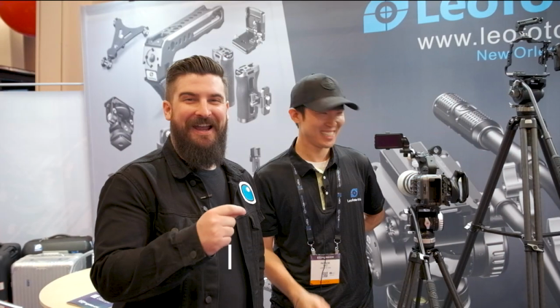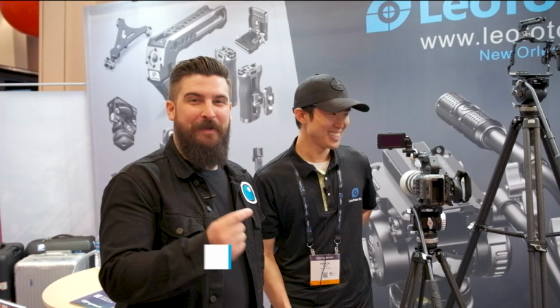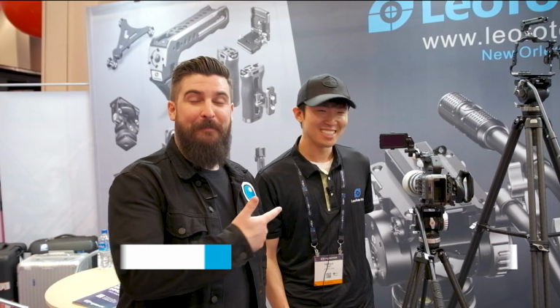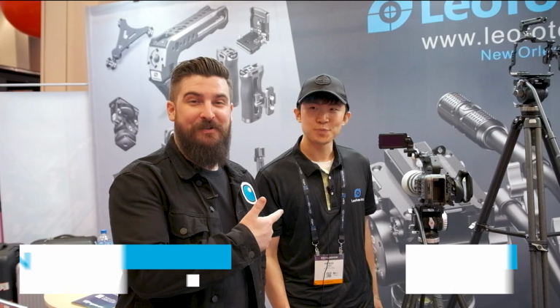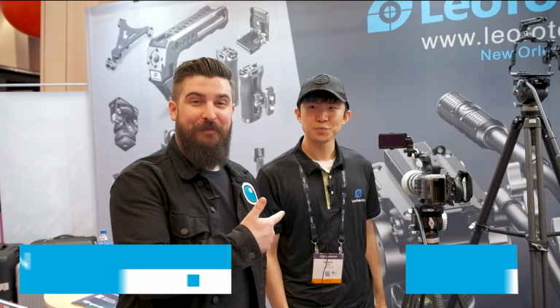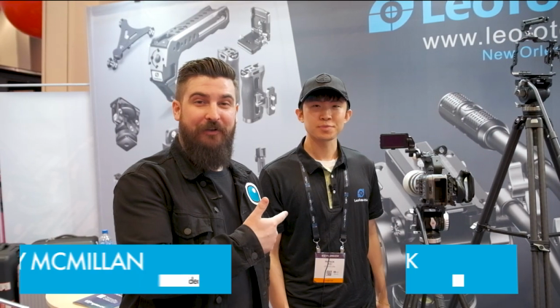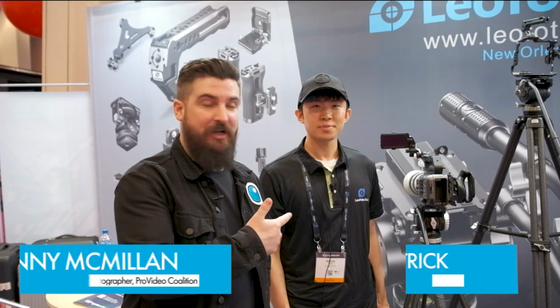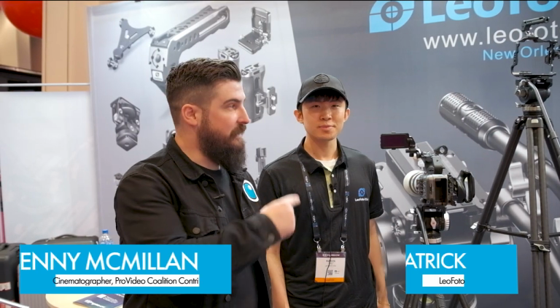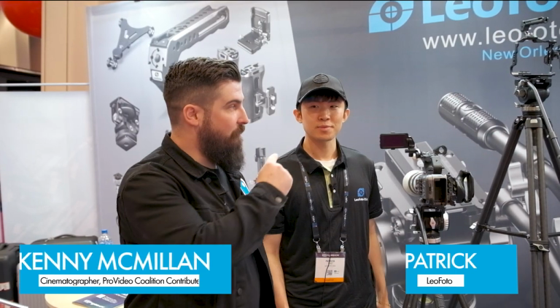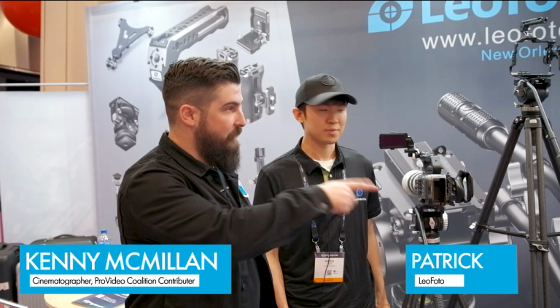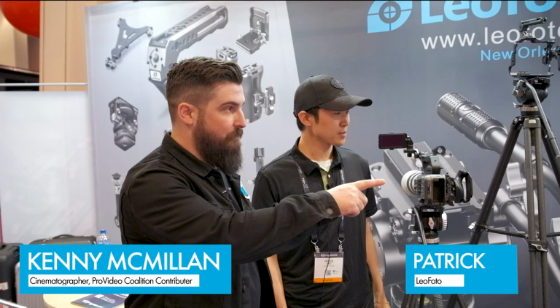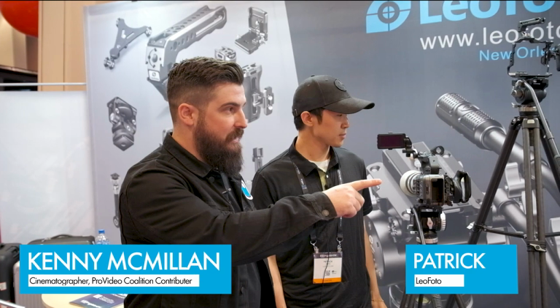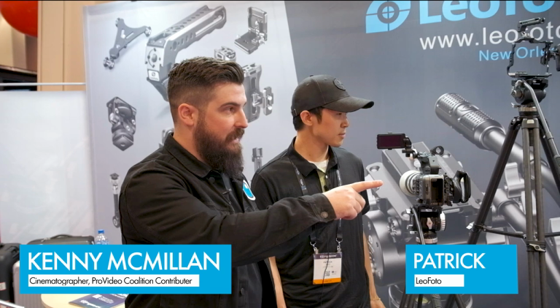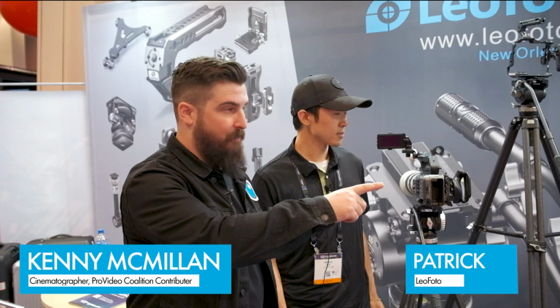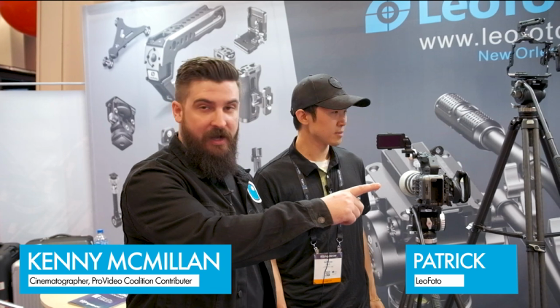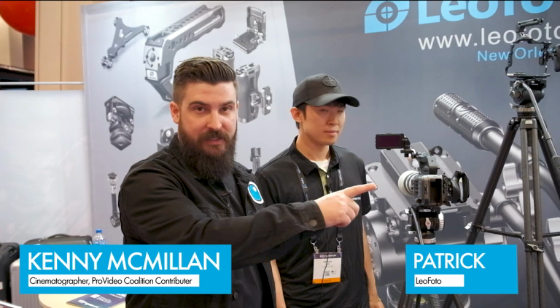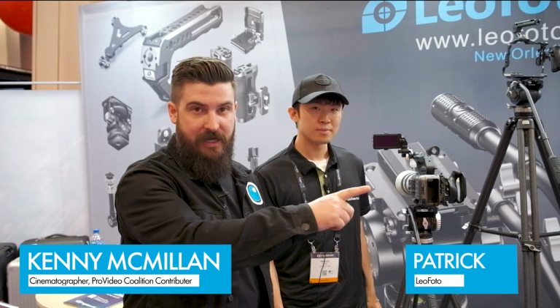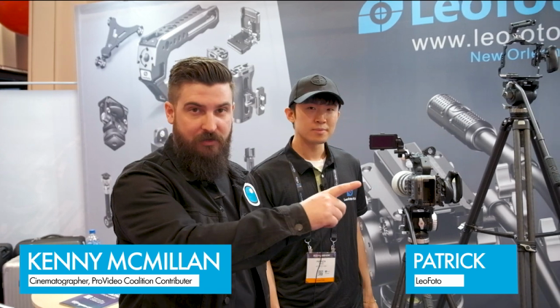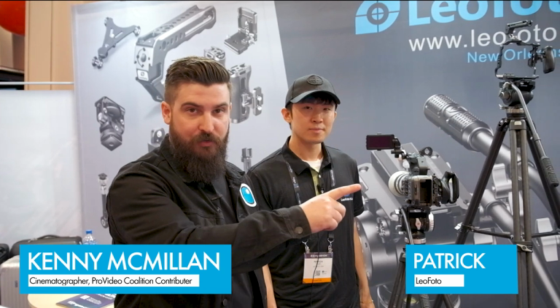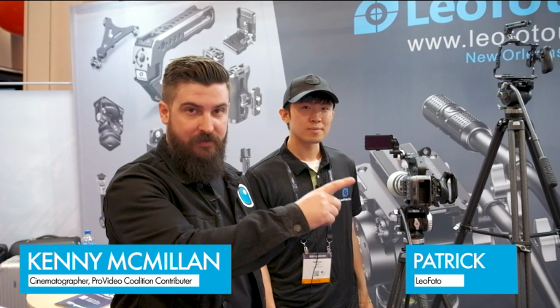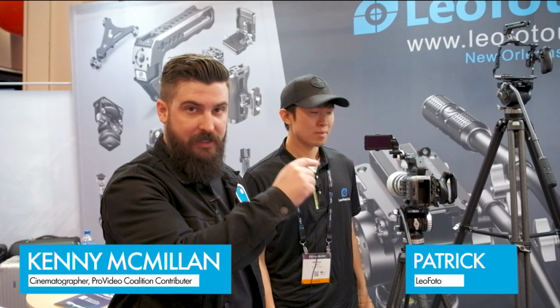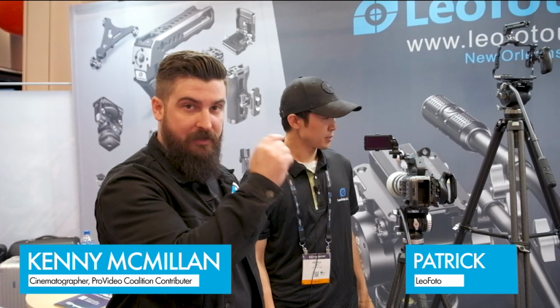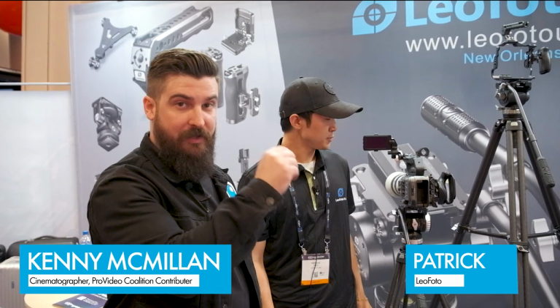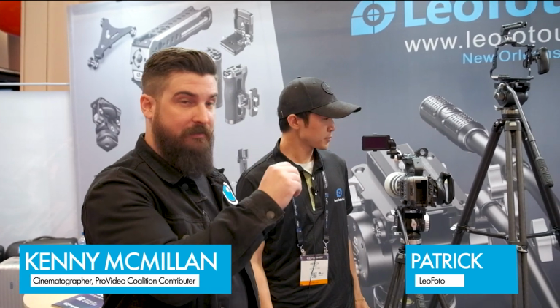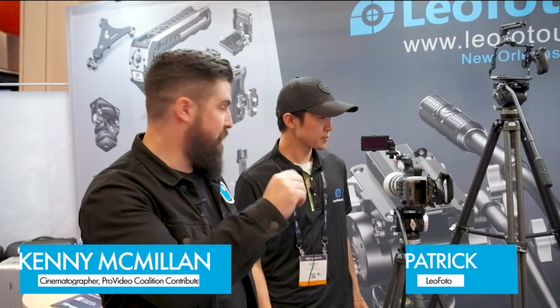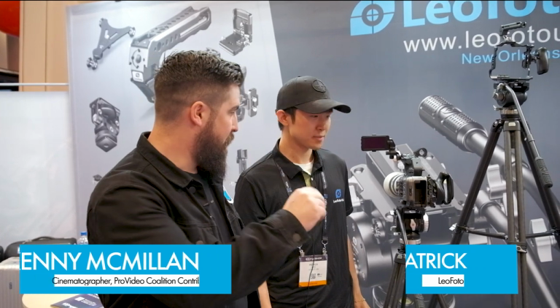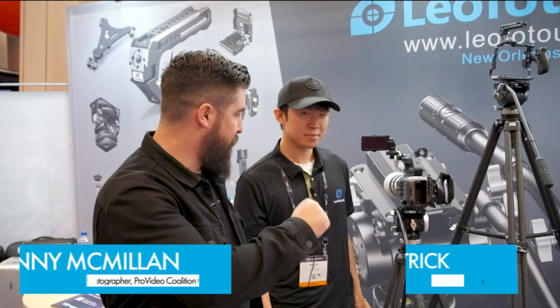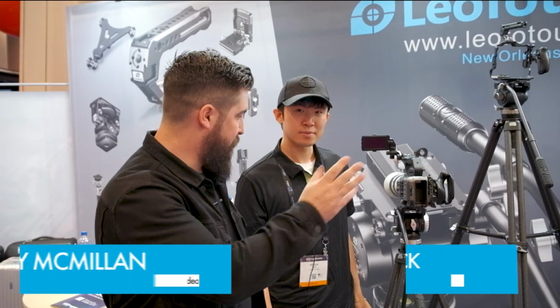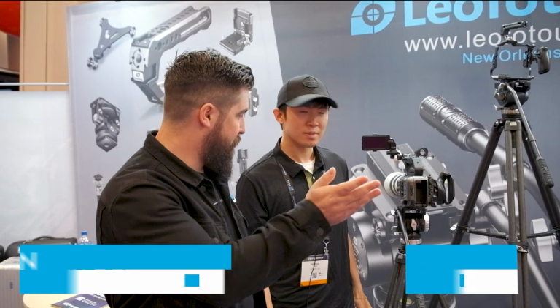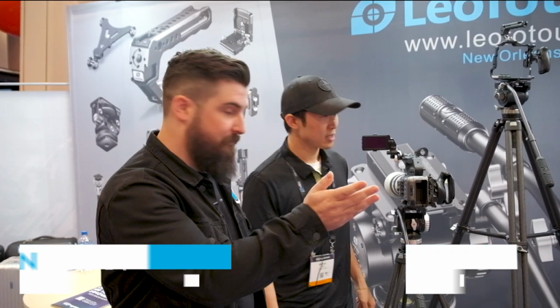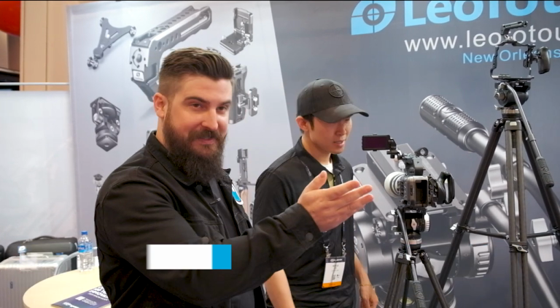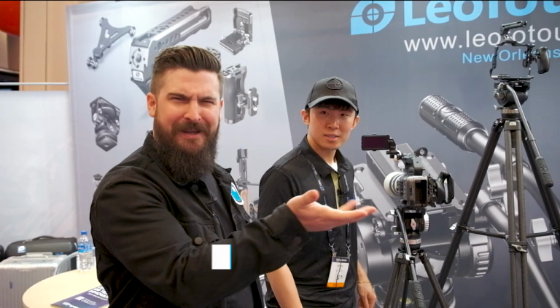We got Patrick from Leofoto here. He's going to run us through the products they have here at the booth at SHOT Show.